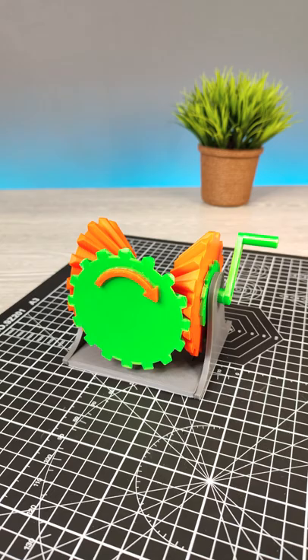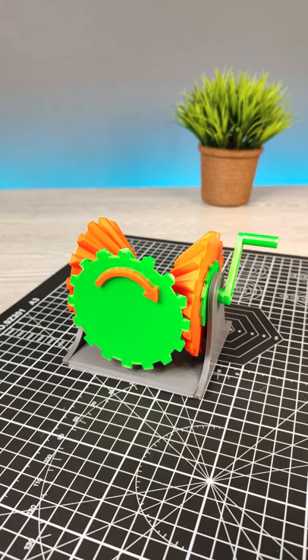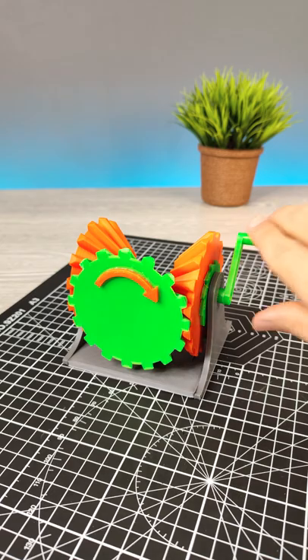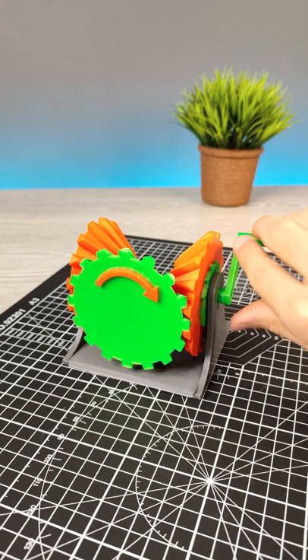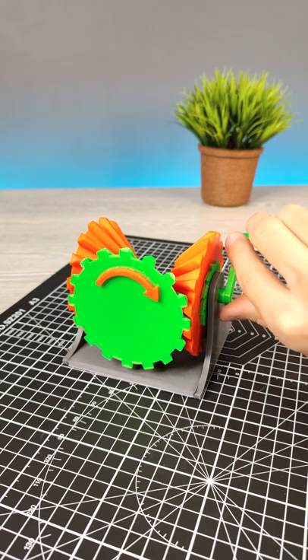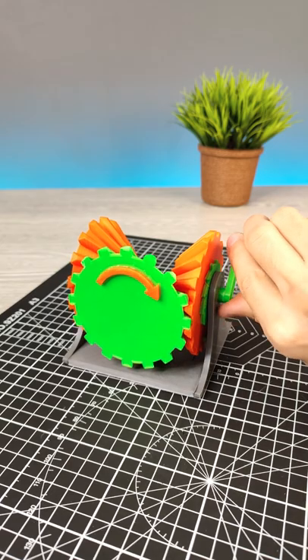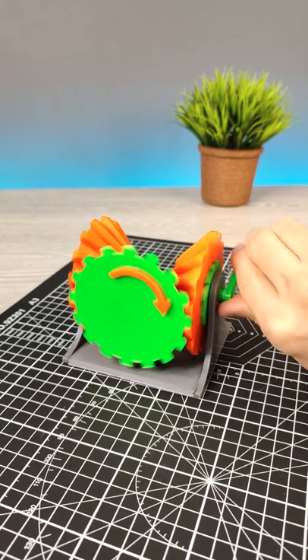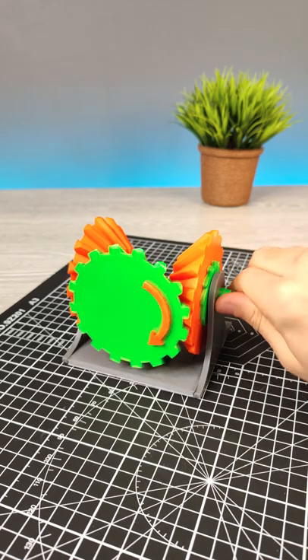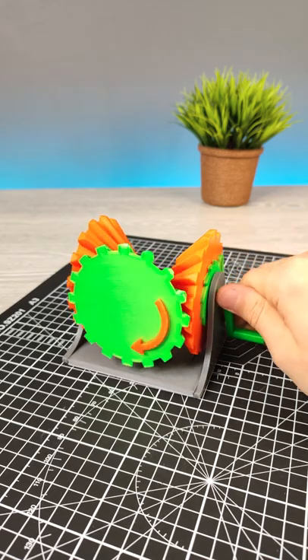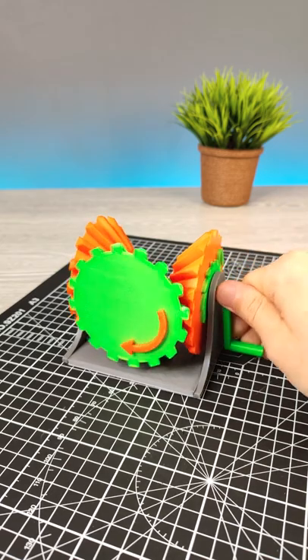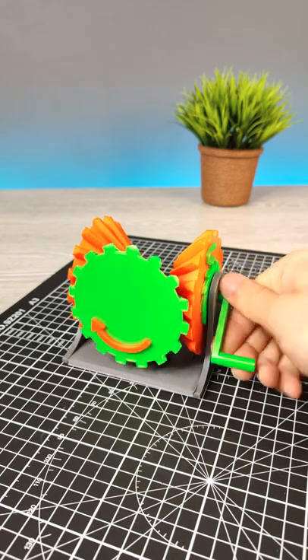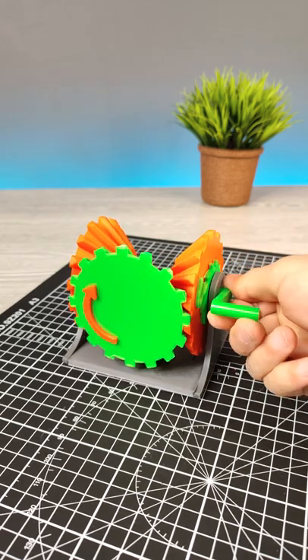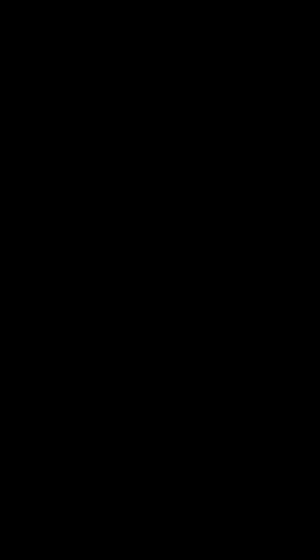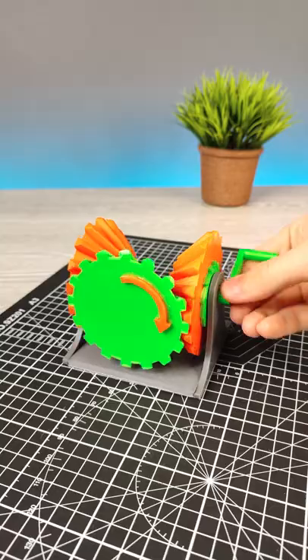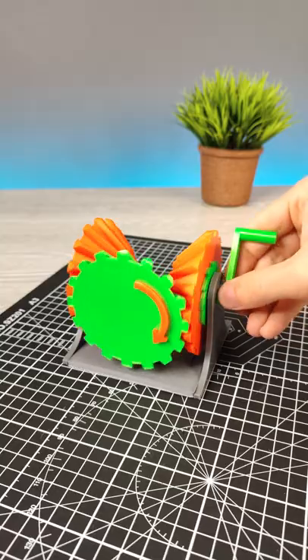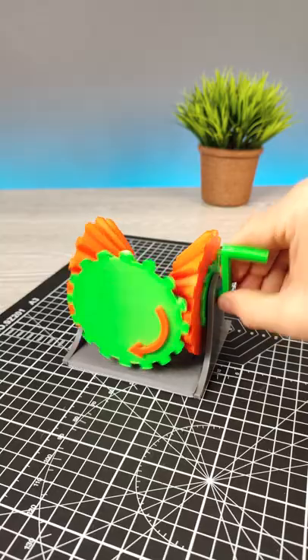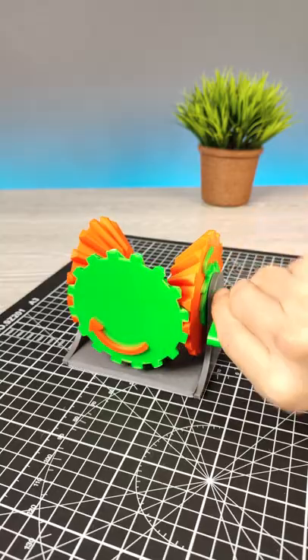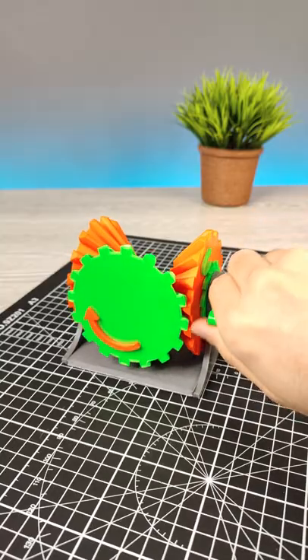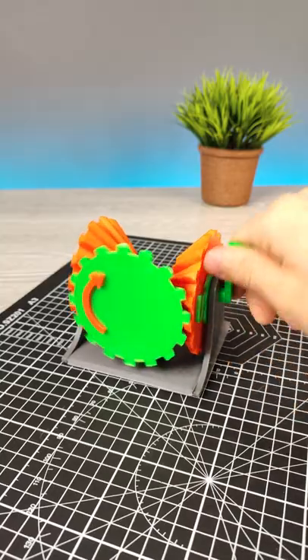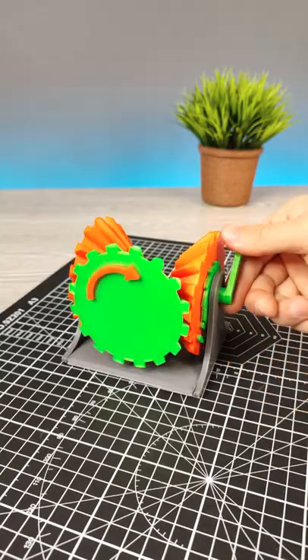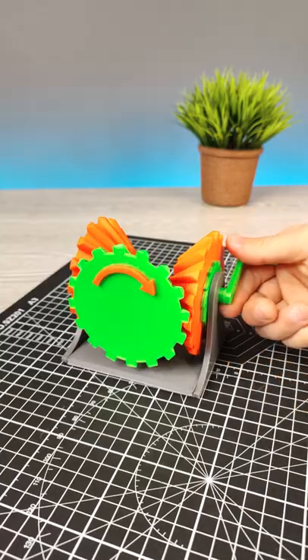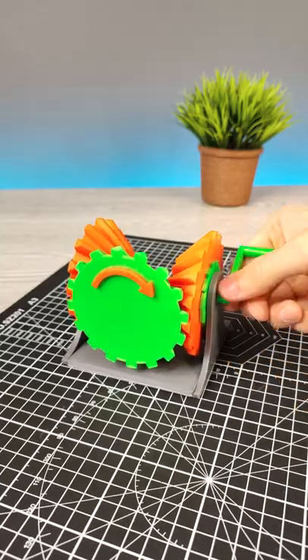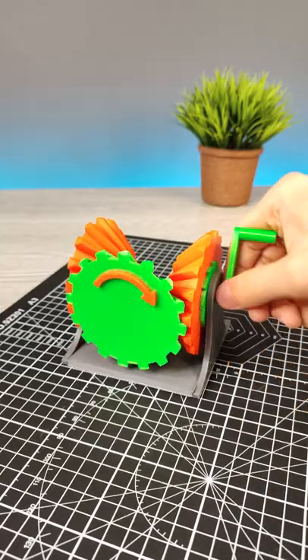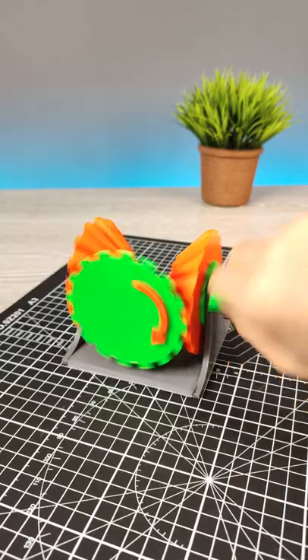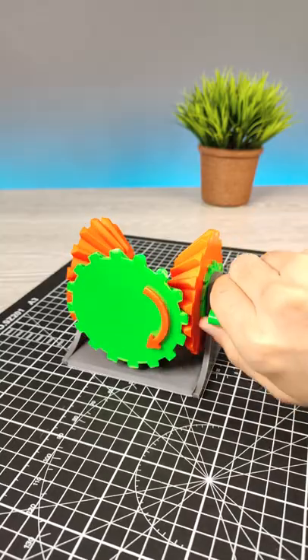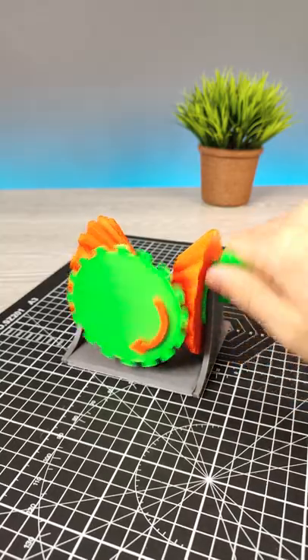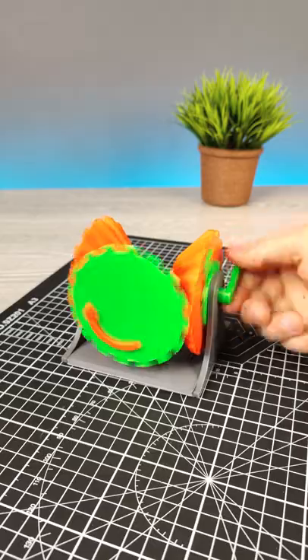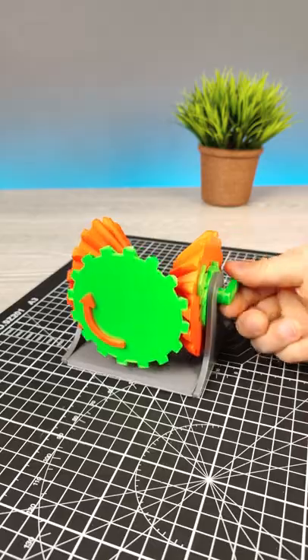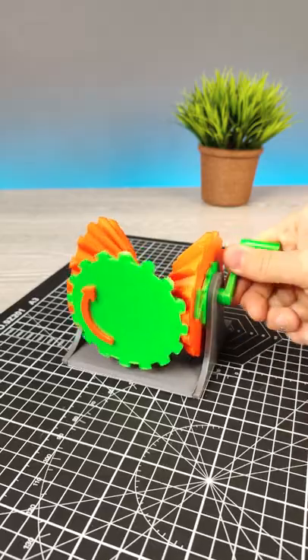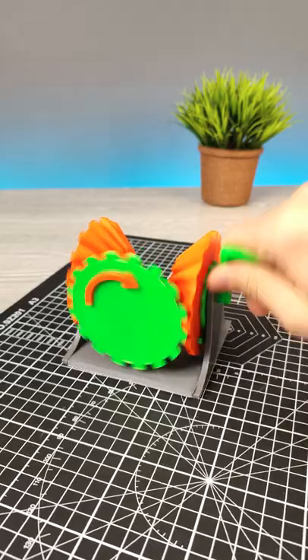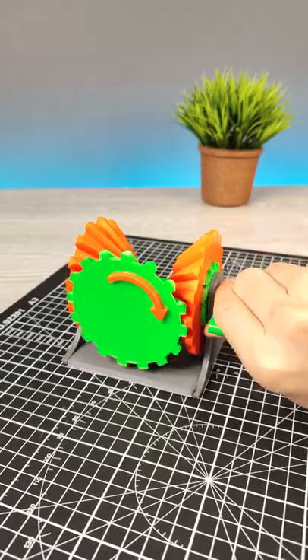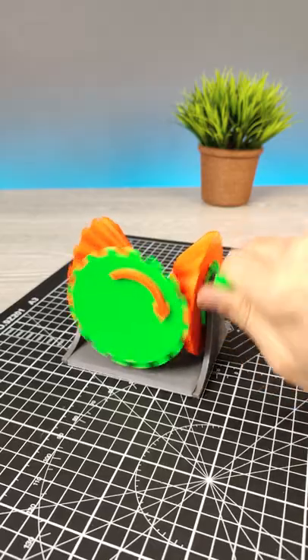This gear rotates in only one way, no matter how you rotate it. Let me 3D print and show you how you build it.